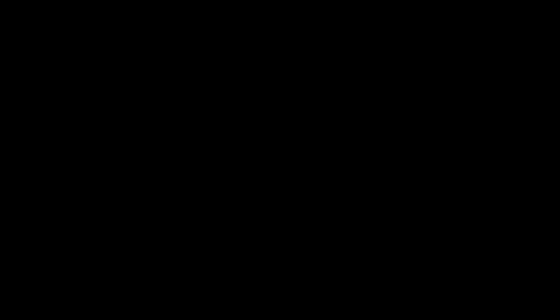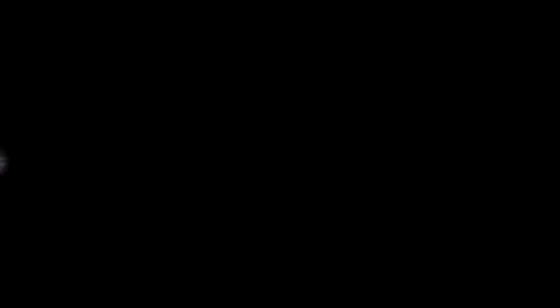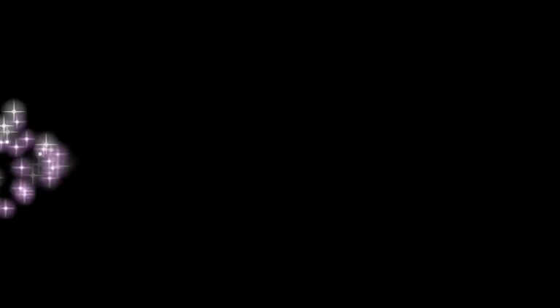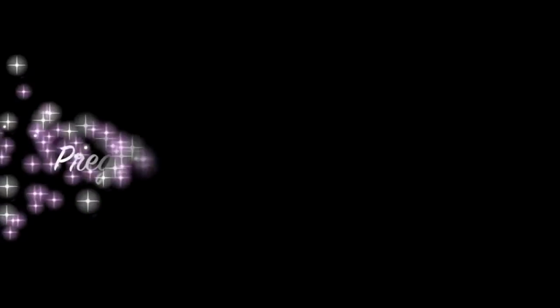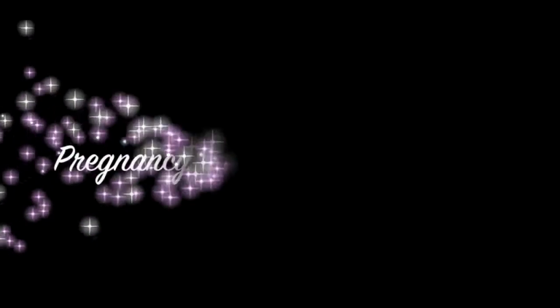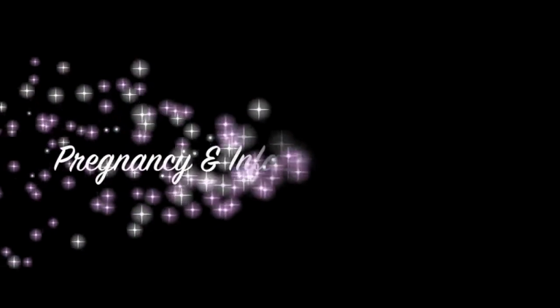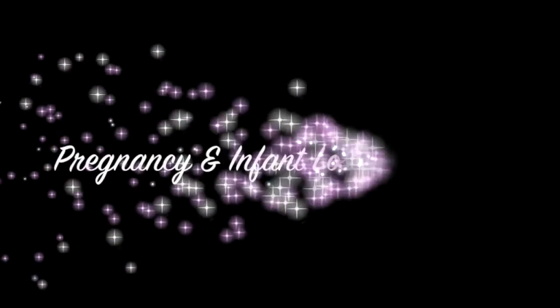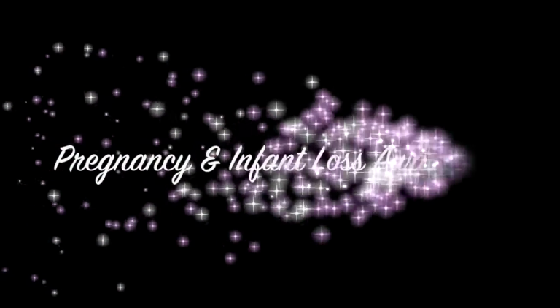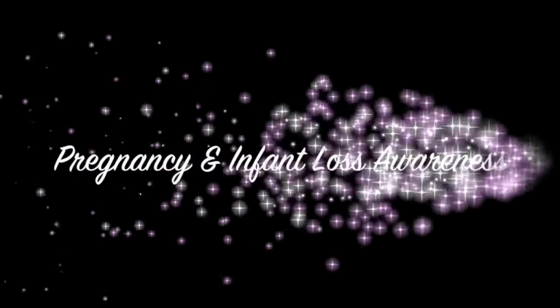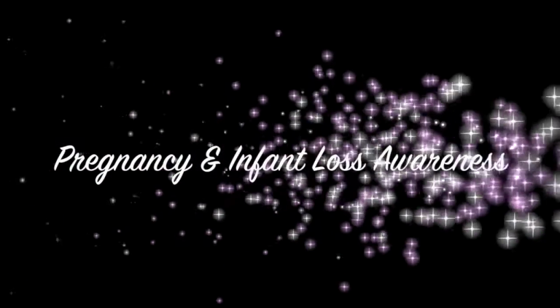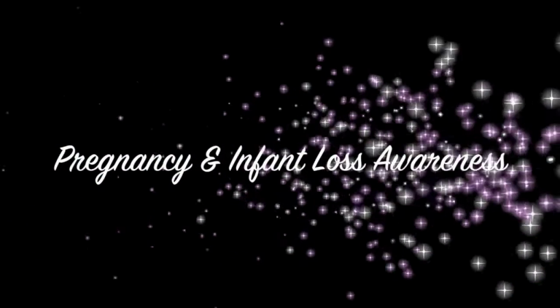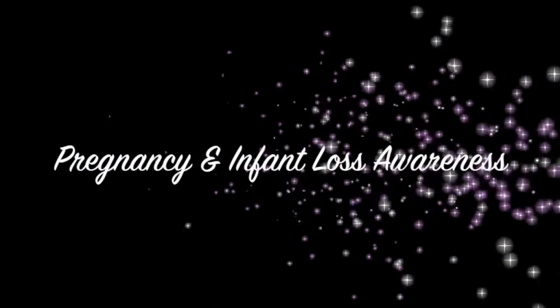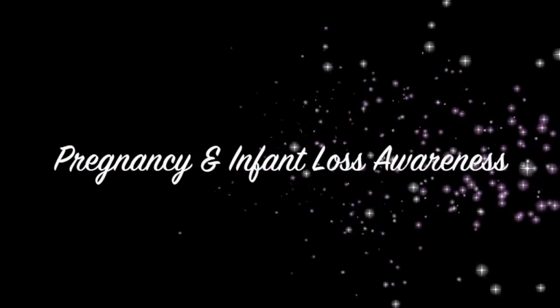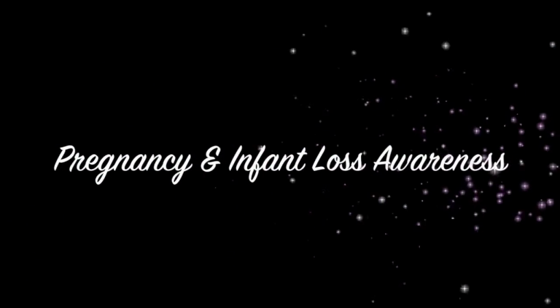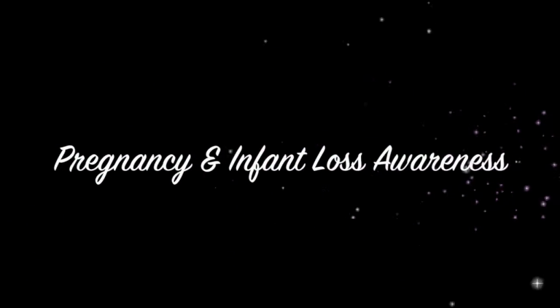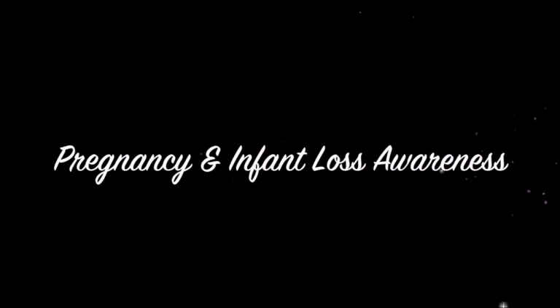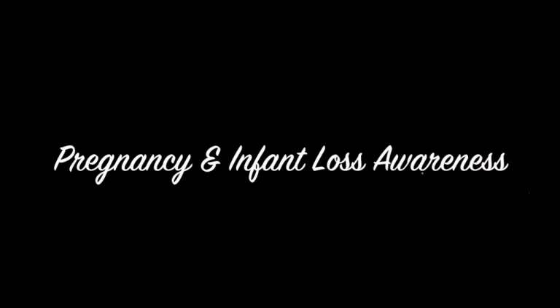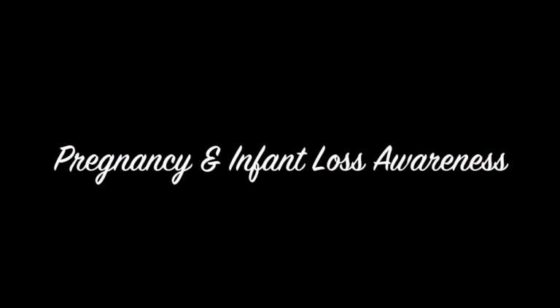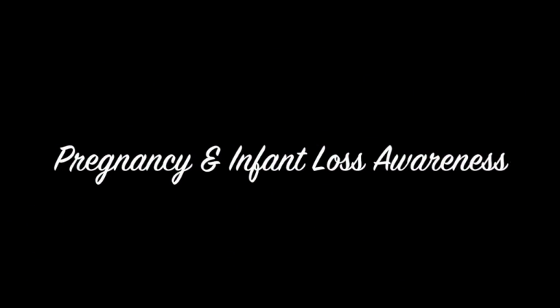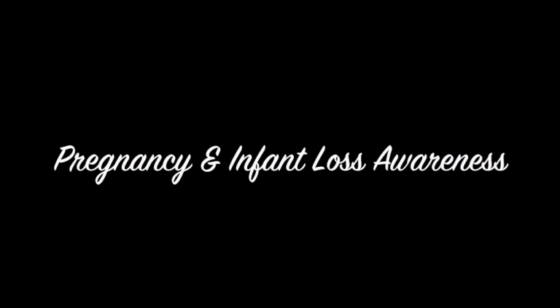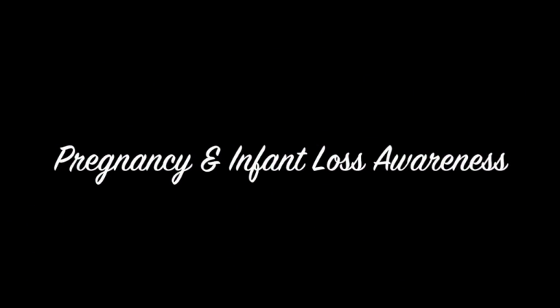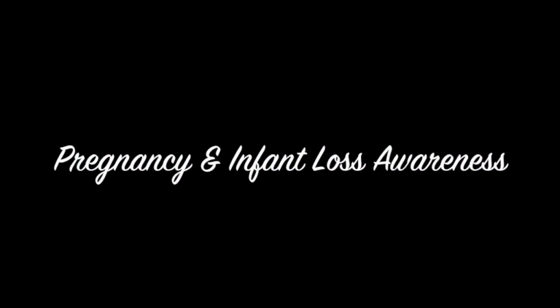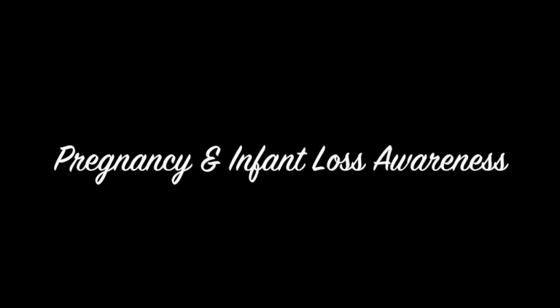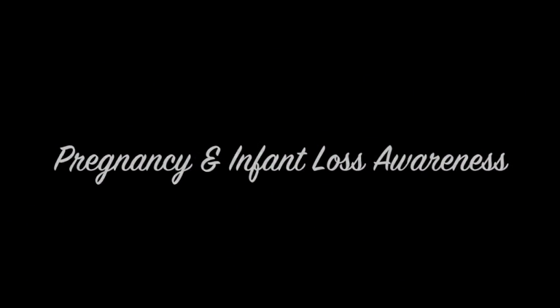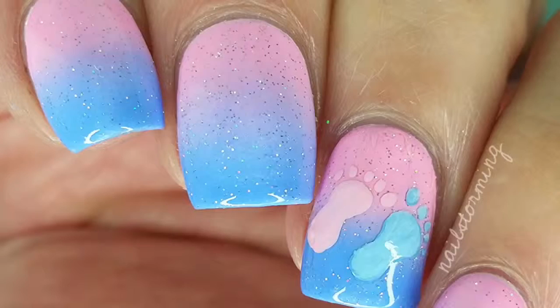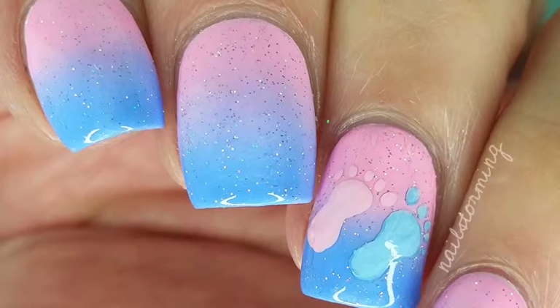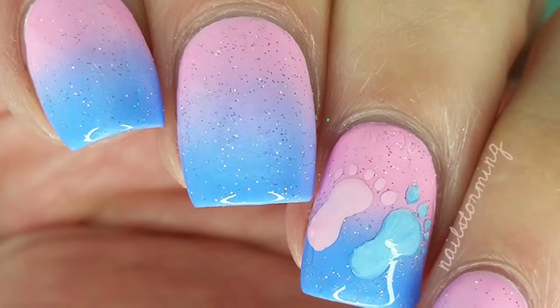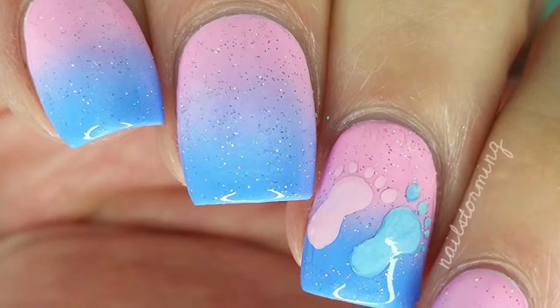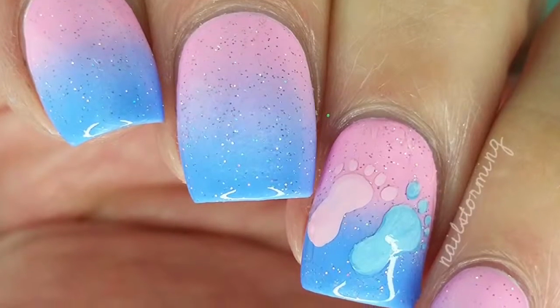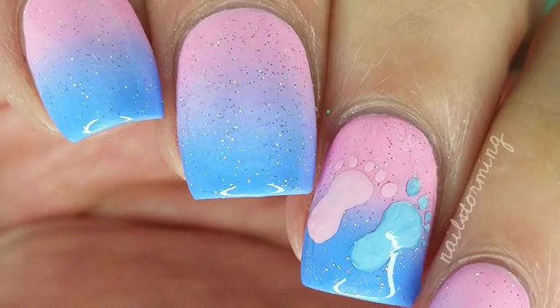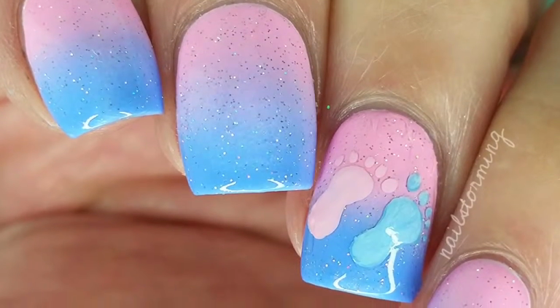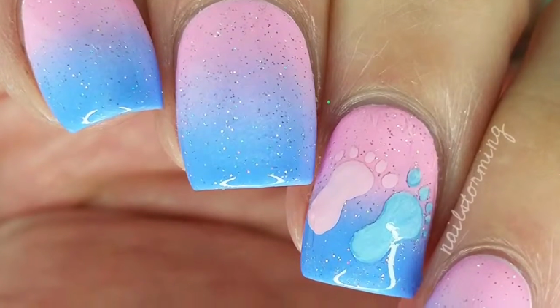Hey guys! Today I'm going to do a manicure that is for Pregnancy and Infant Loss Awareness Month.